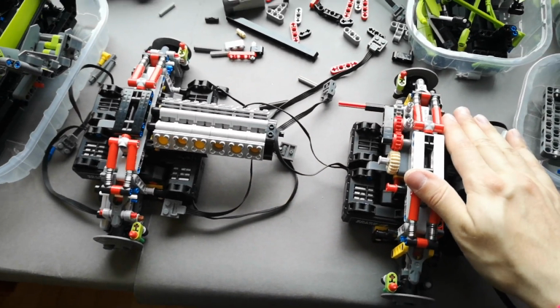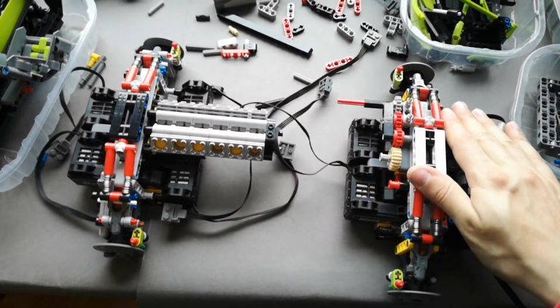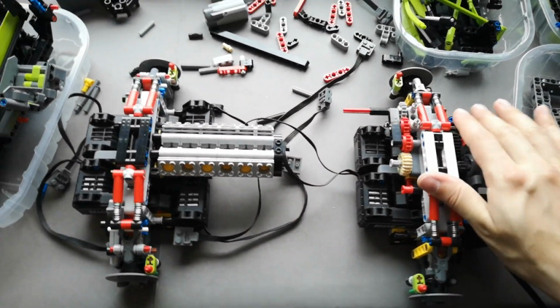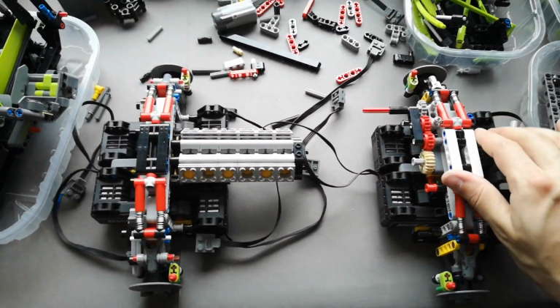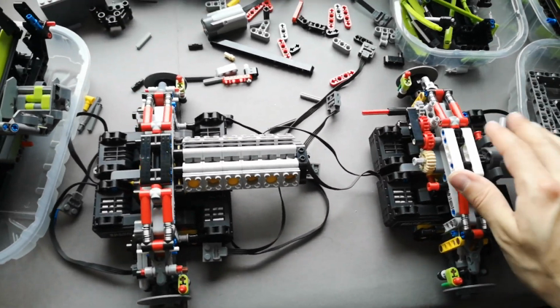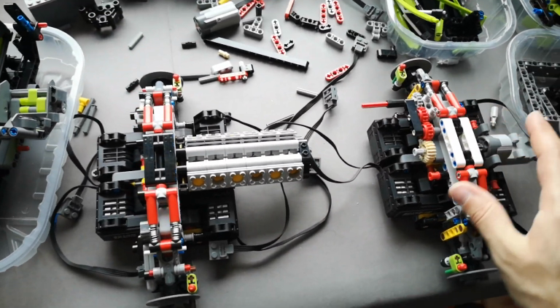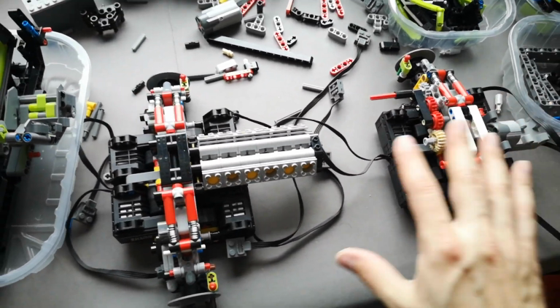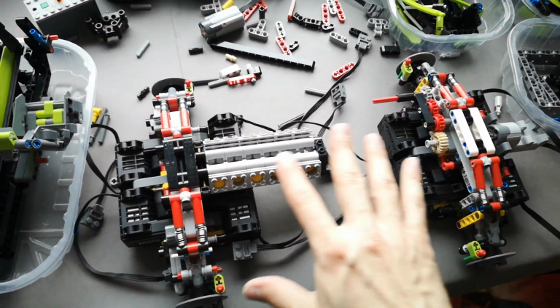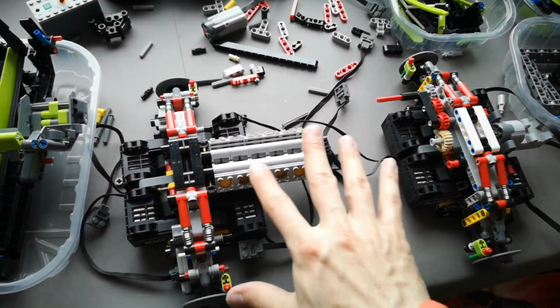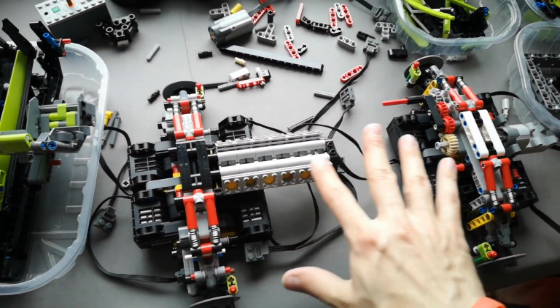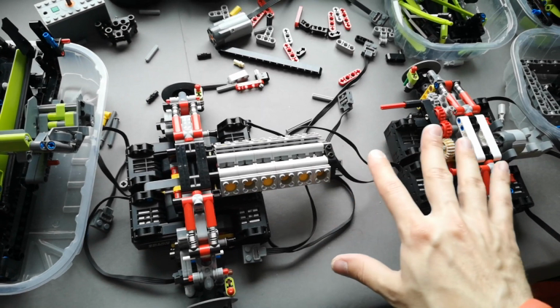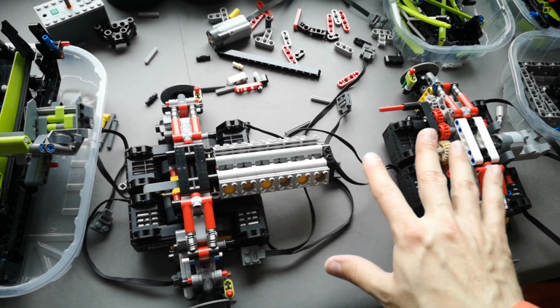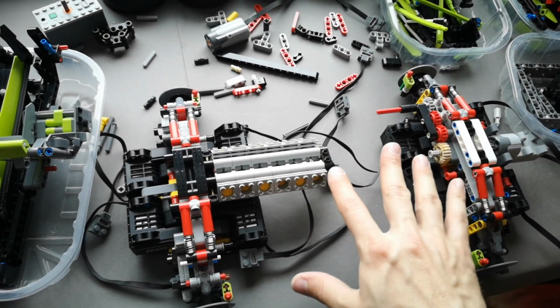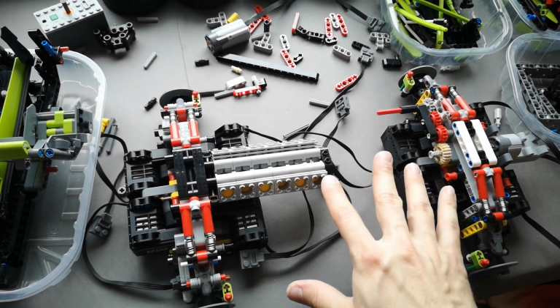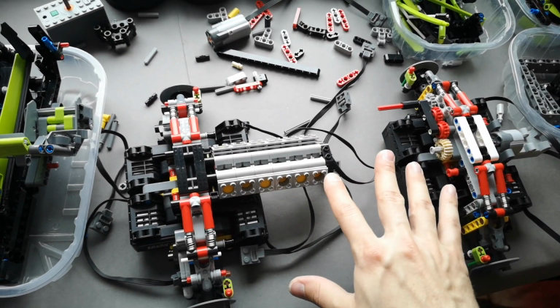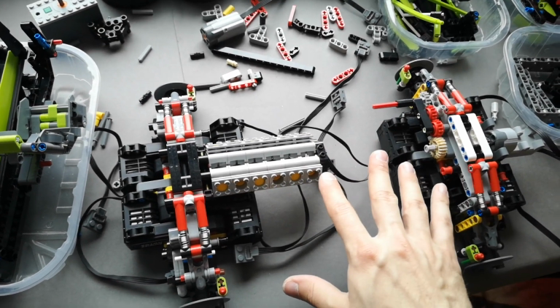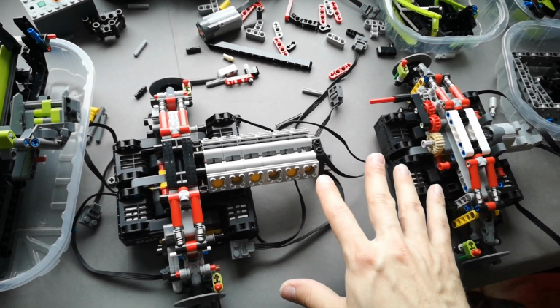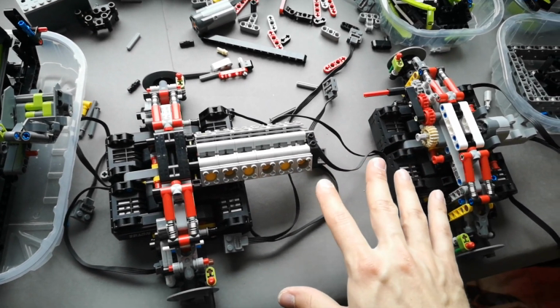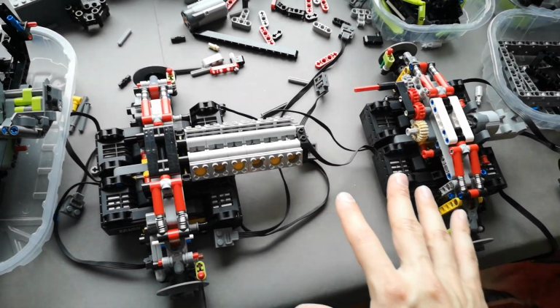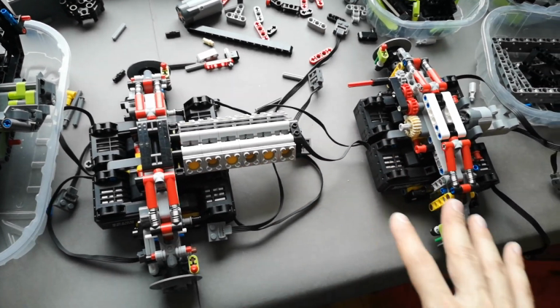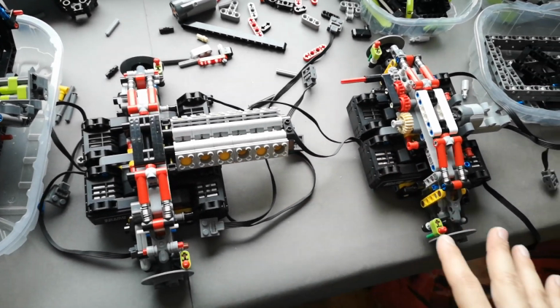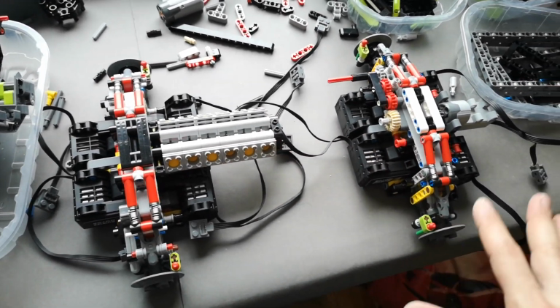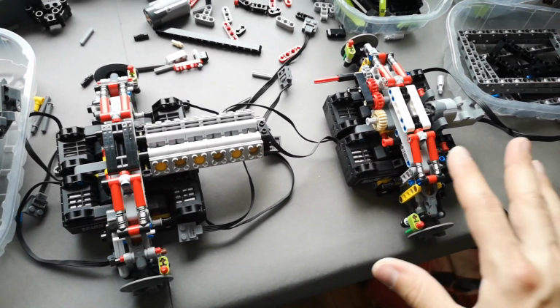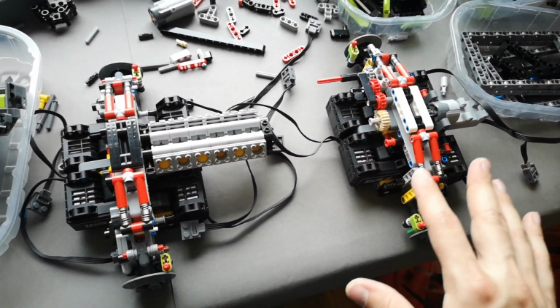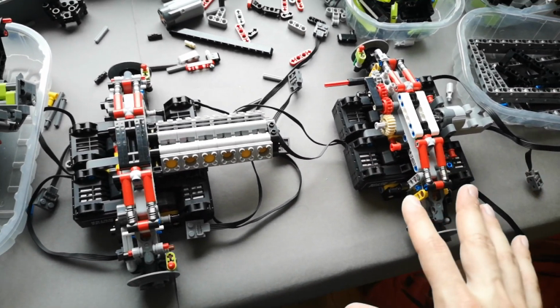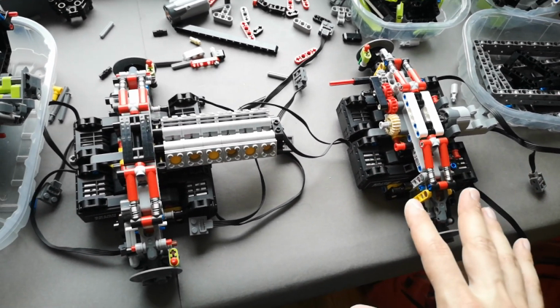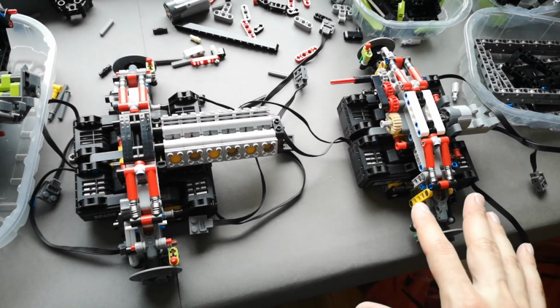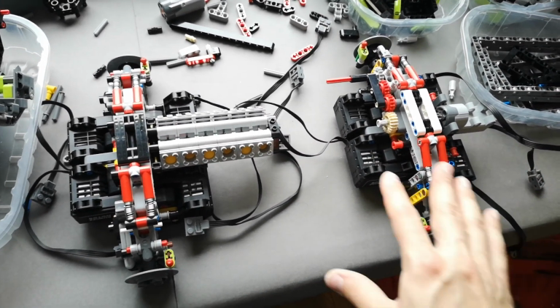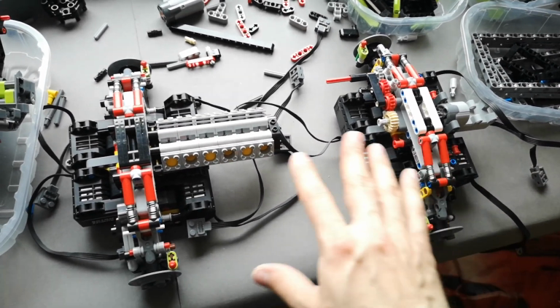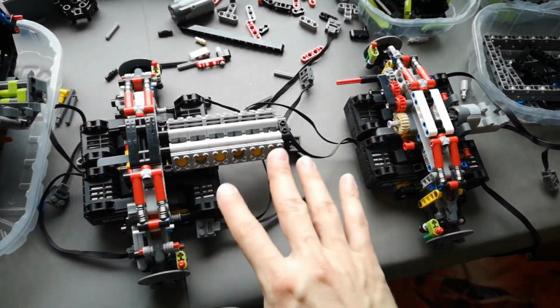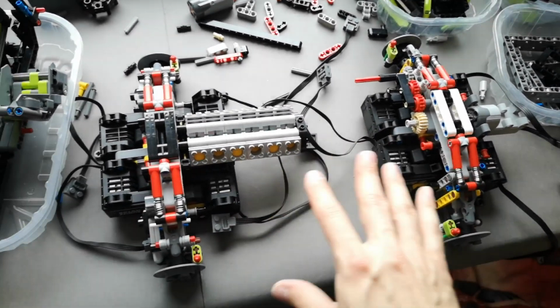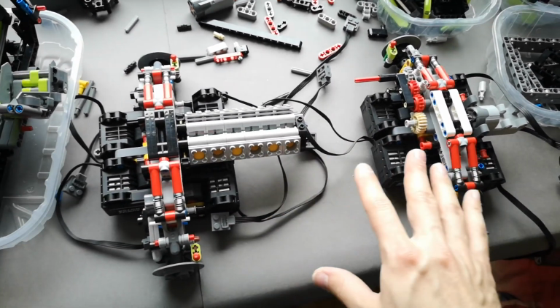You just need to join them together and start building the actual chassis.